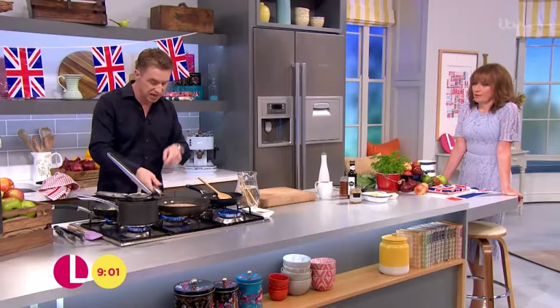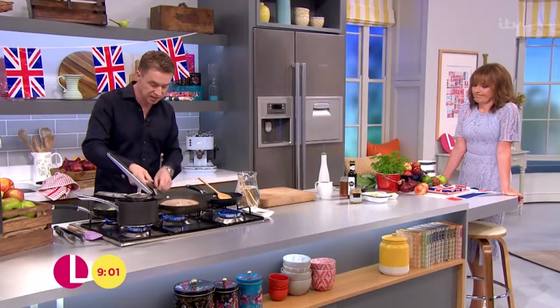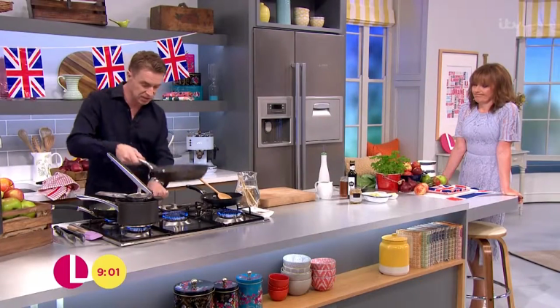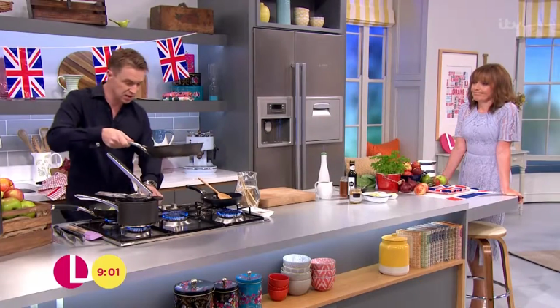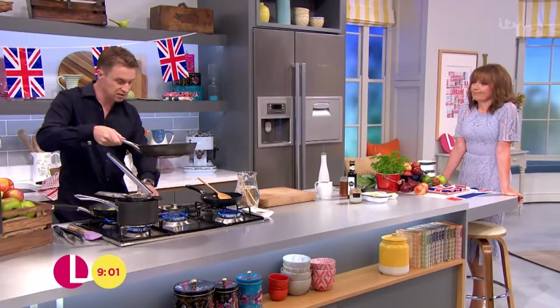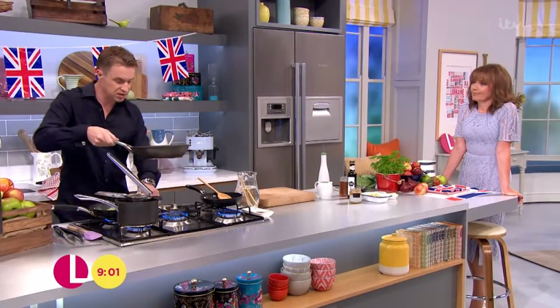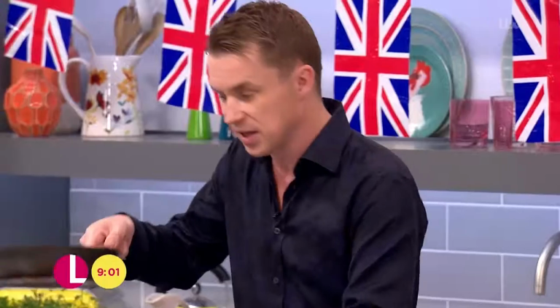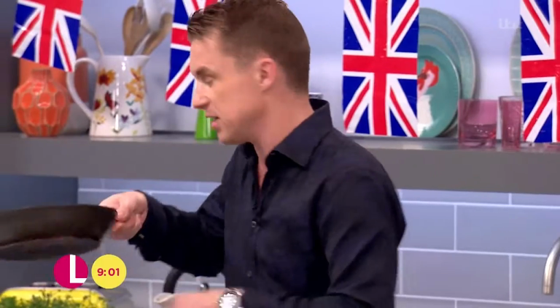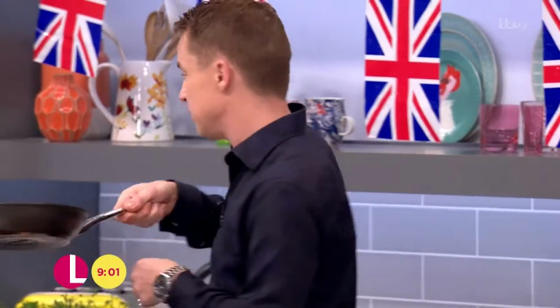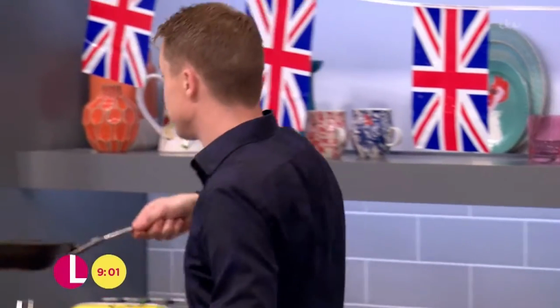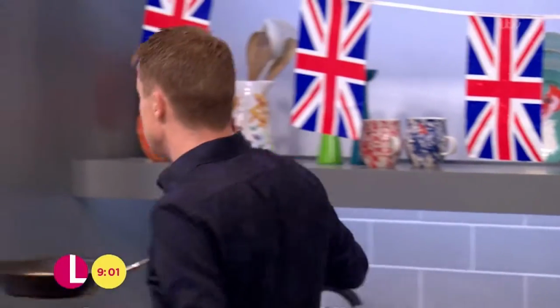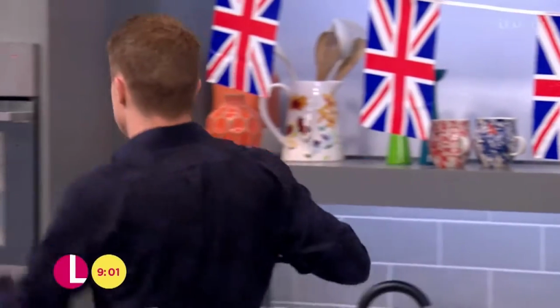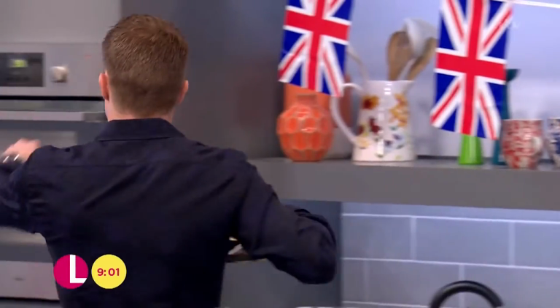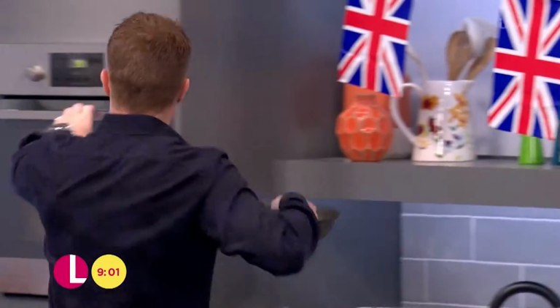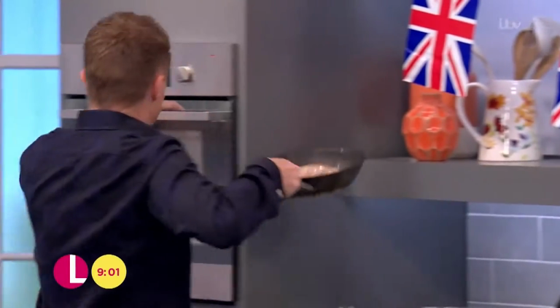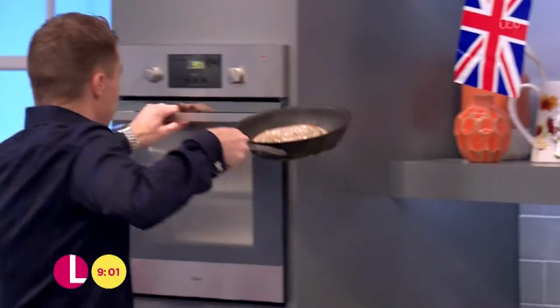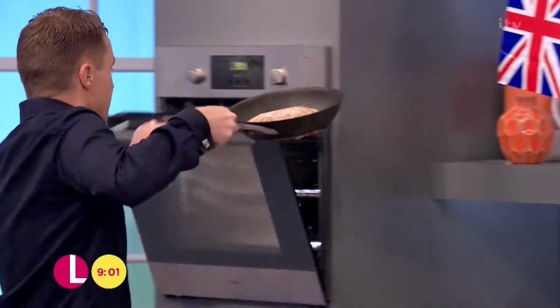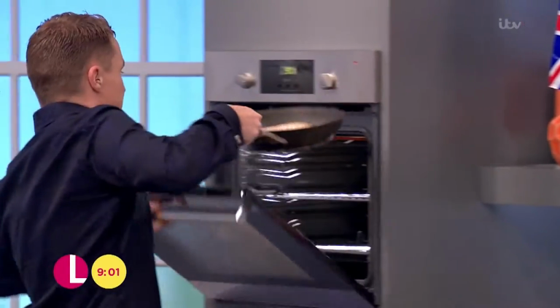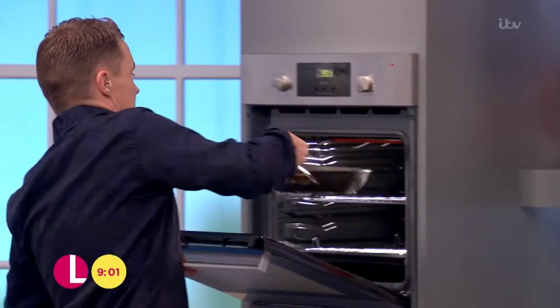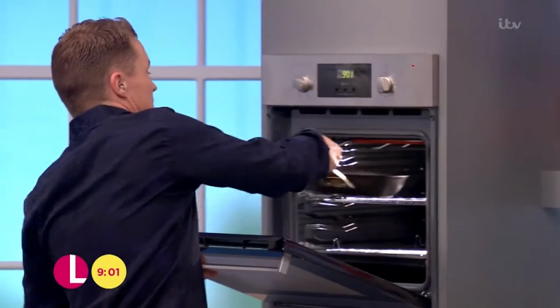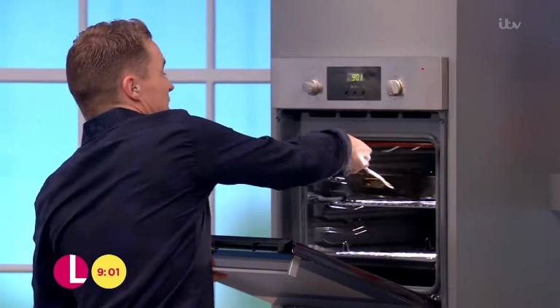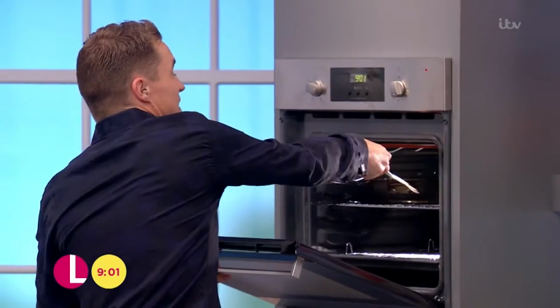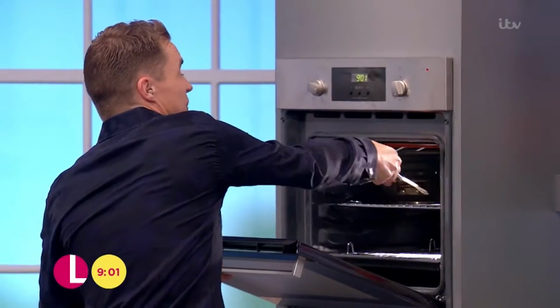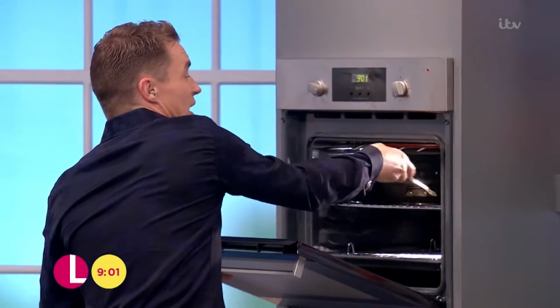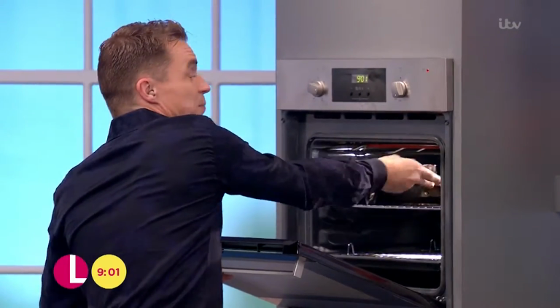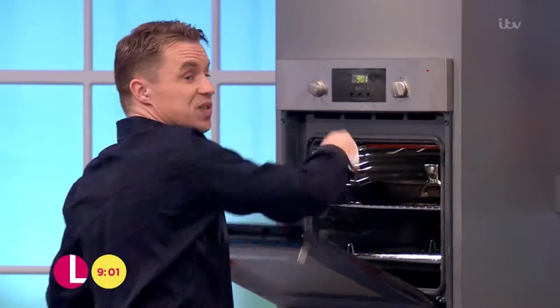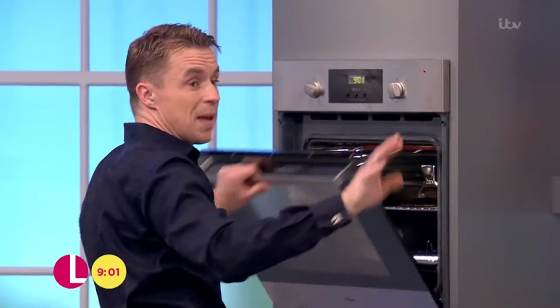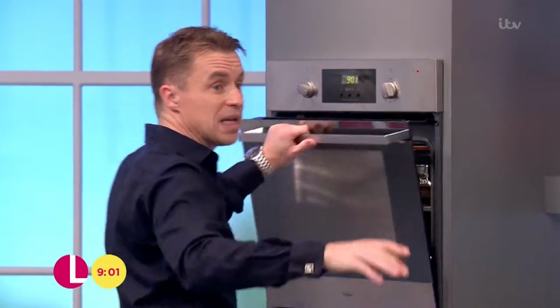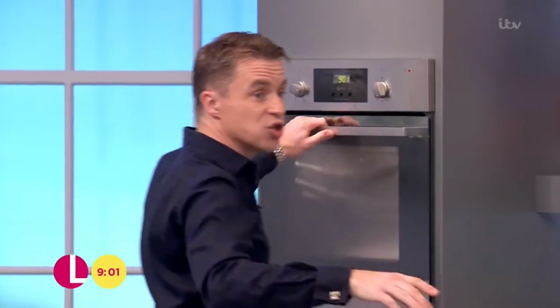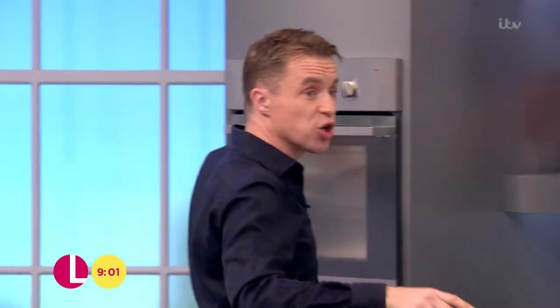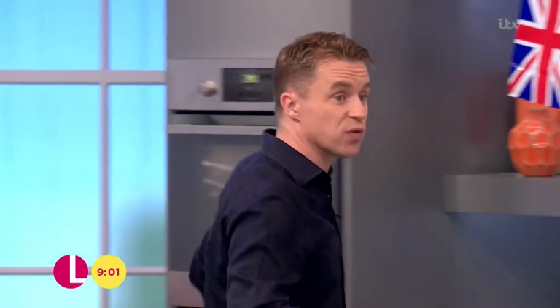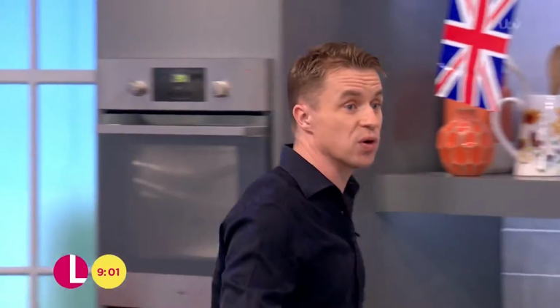Into the oven that goes. Let's turn that heat down. That was quick — takes about ten minutes to cook it through.